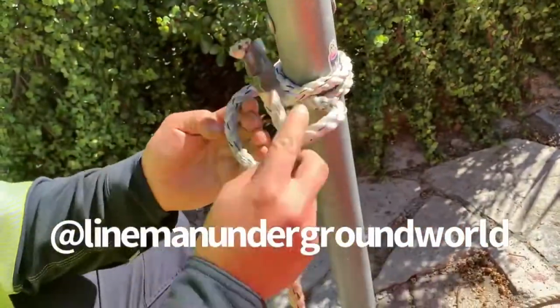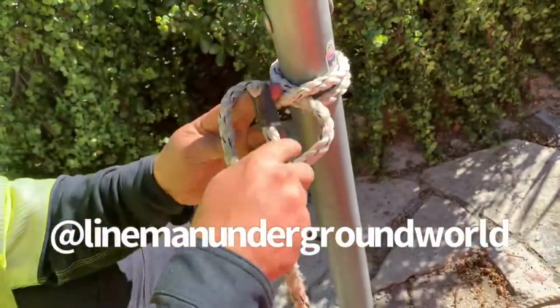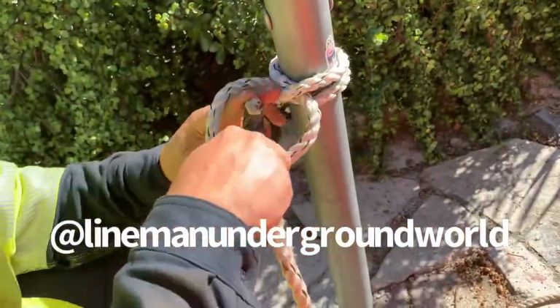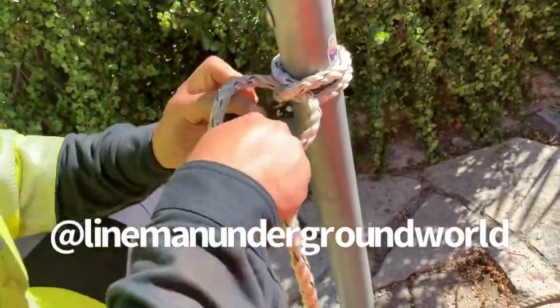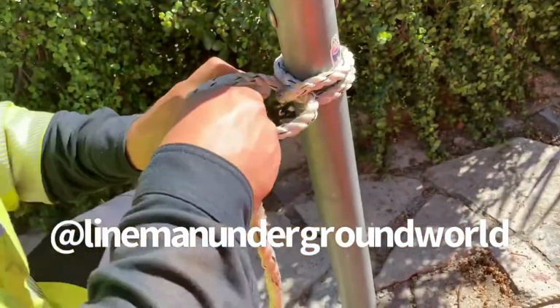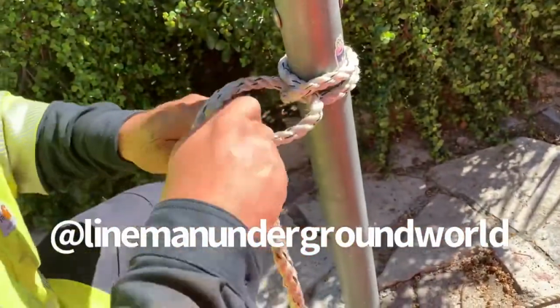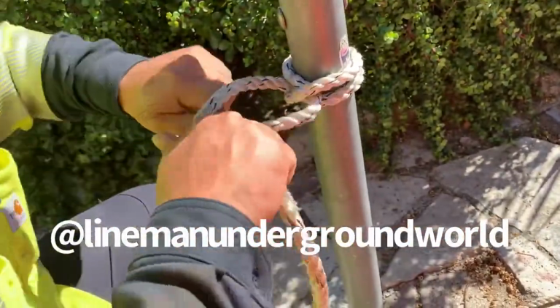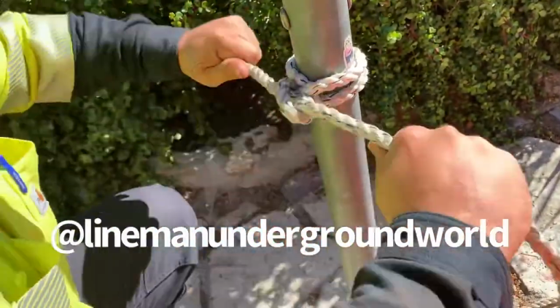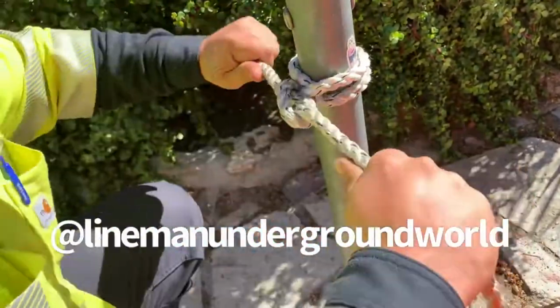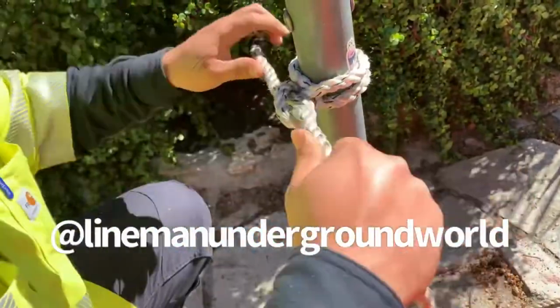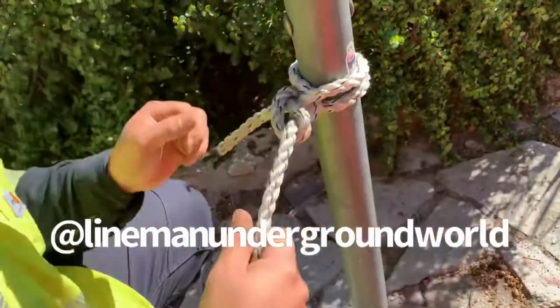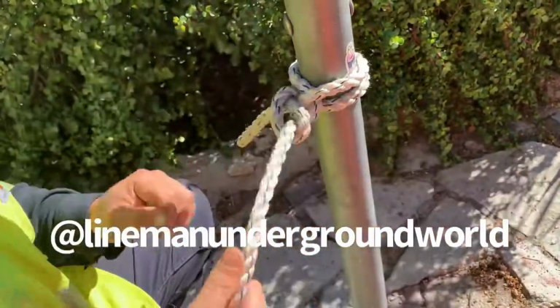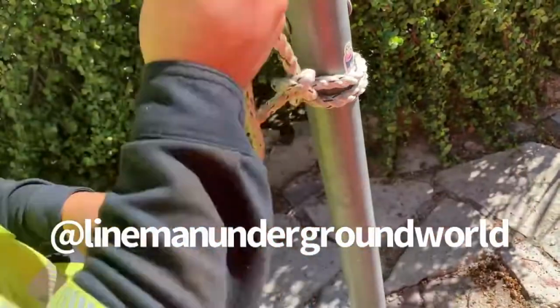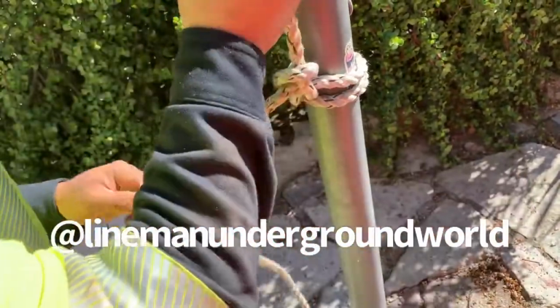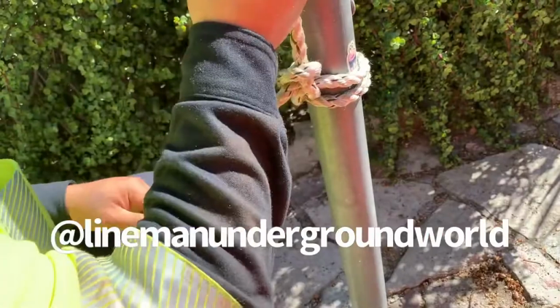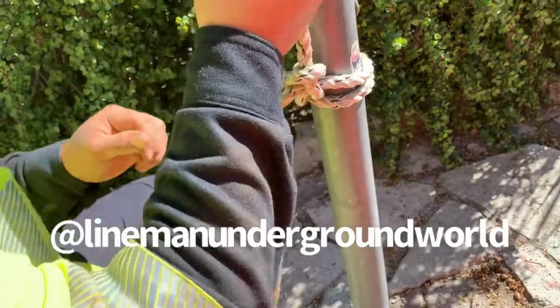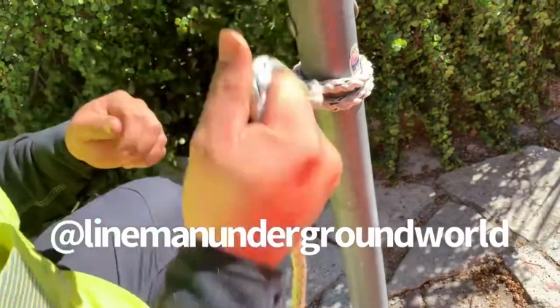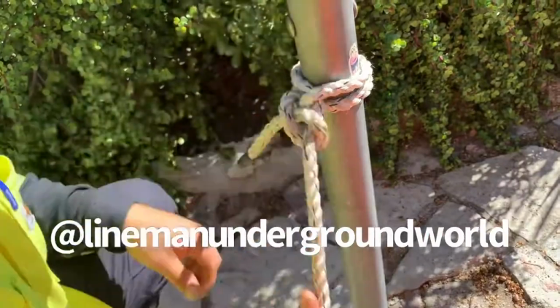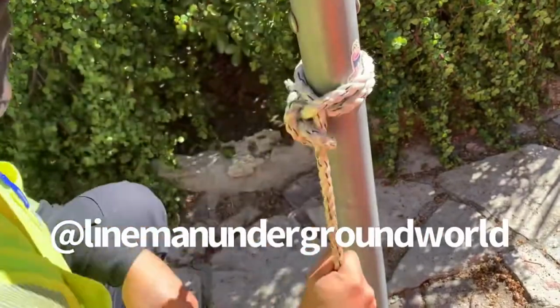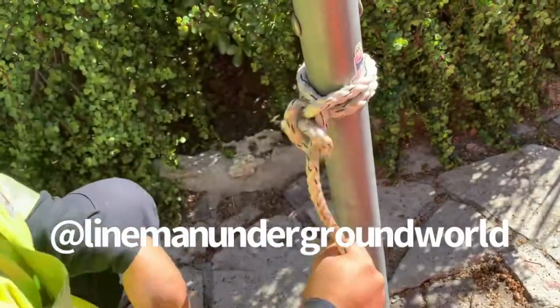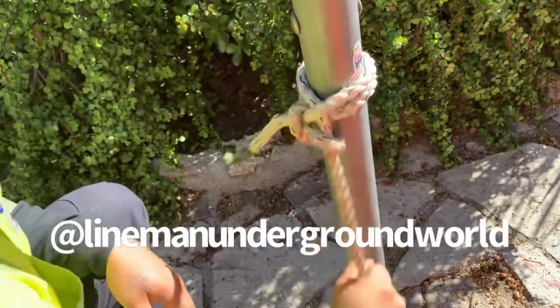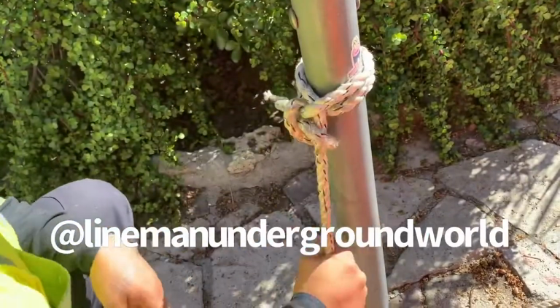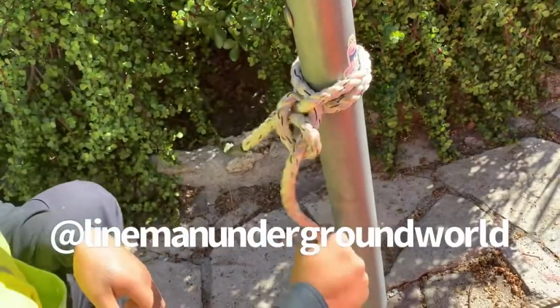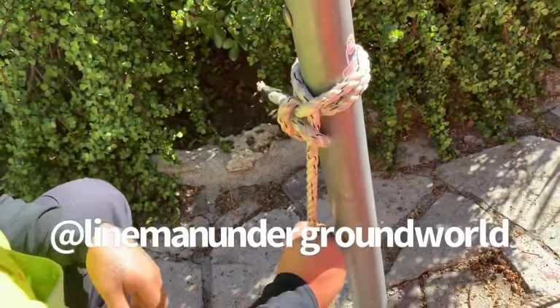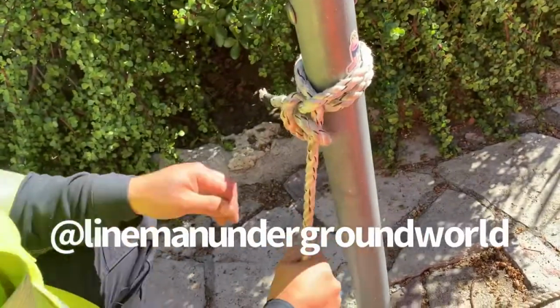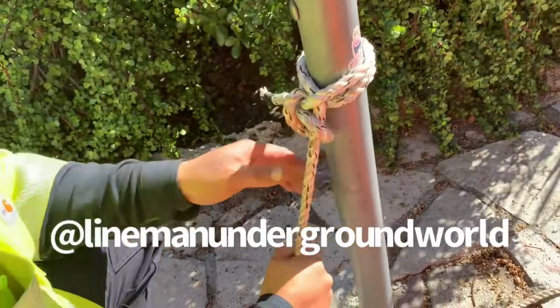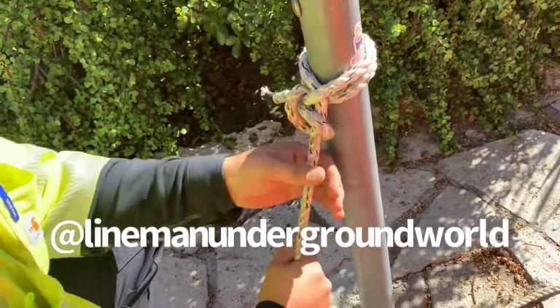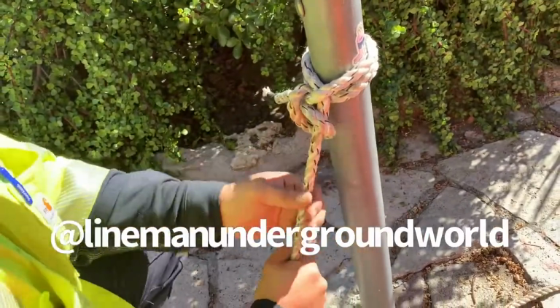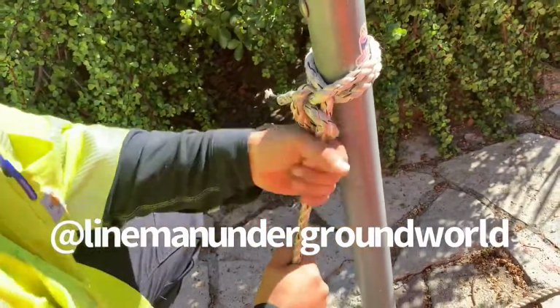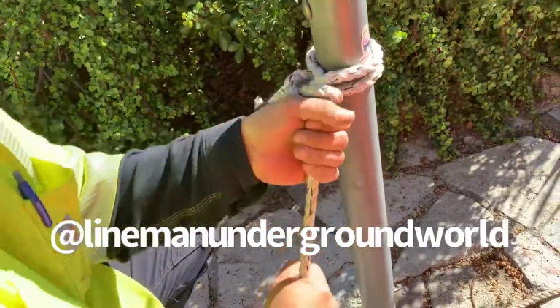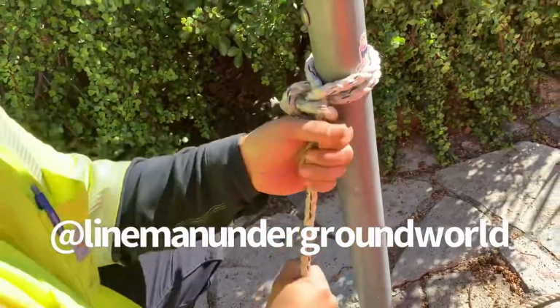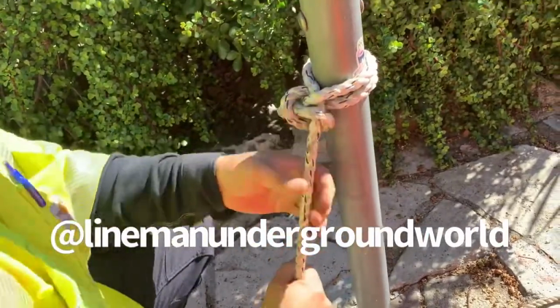Half hitch. She pulls either way with a clove hitch. Good job.